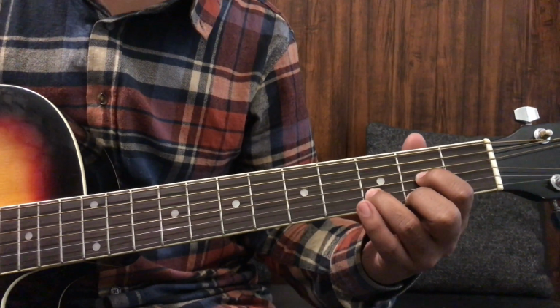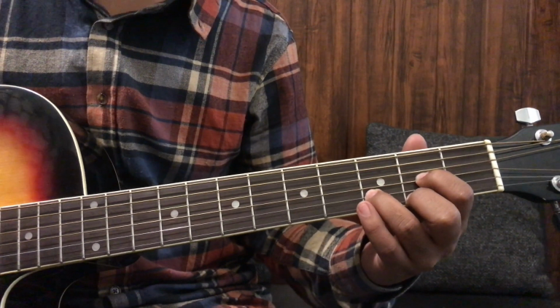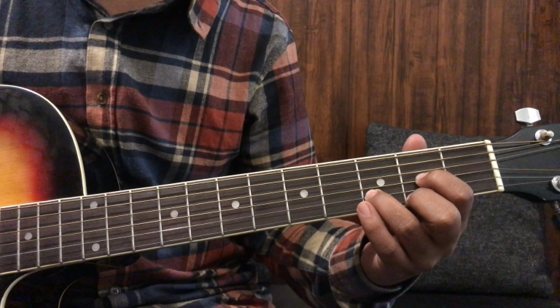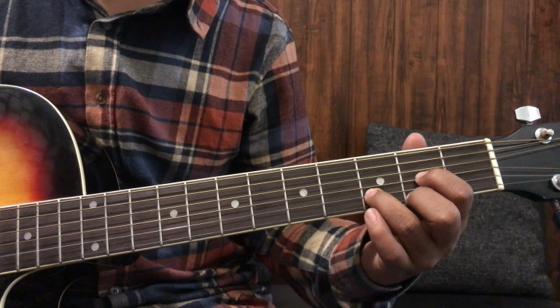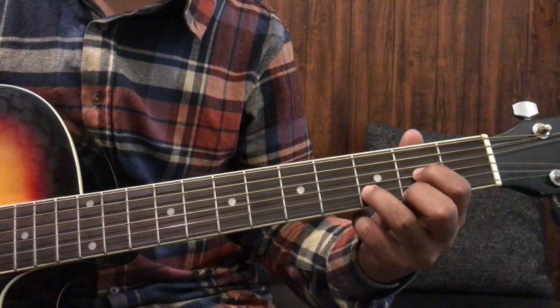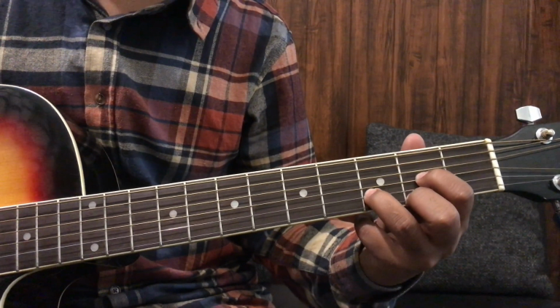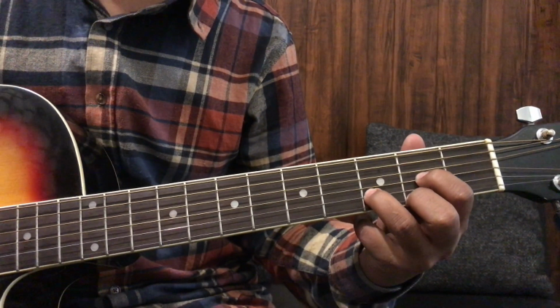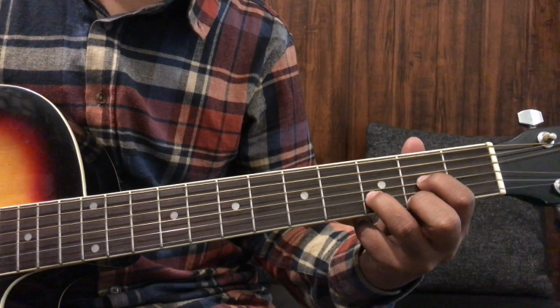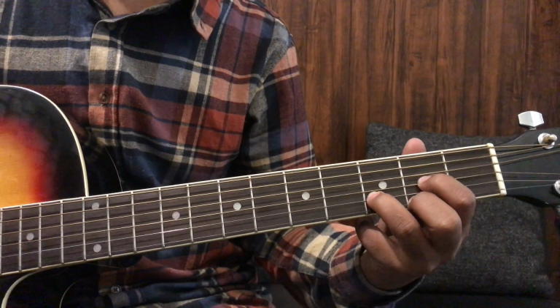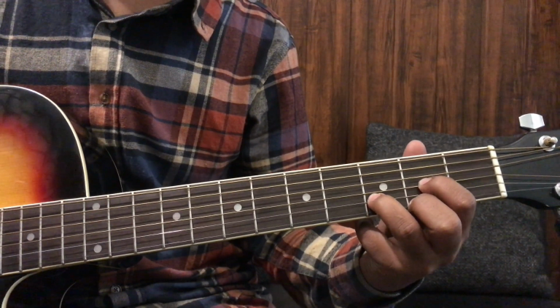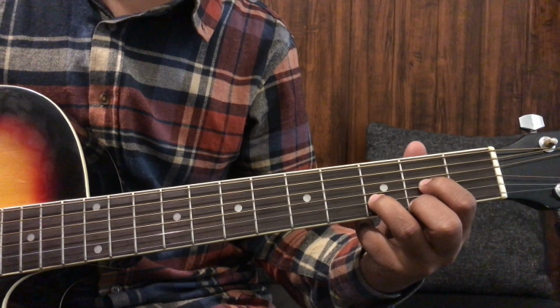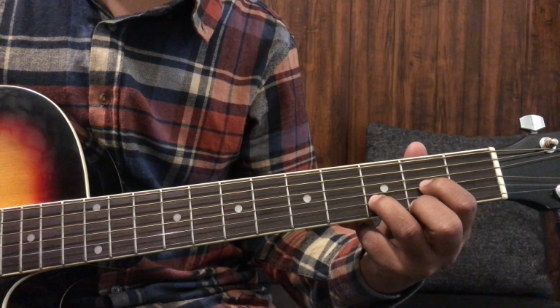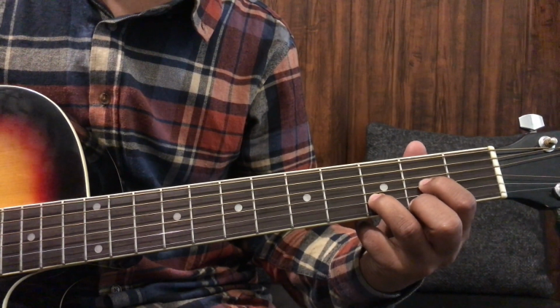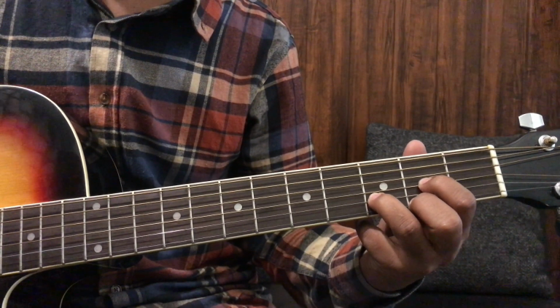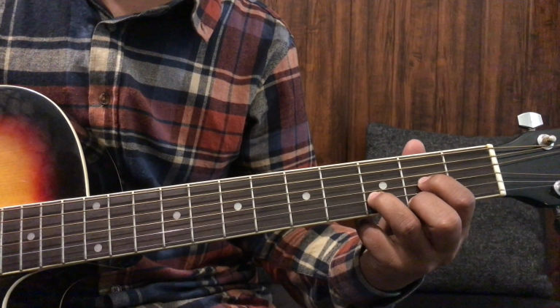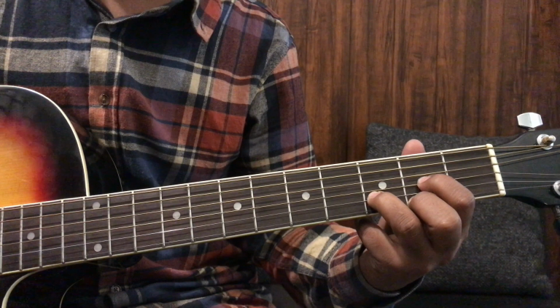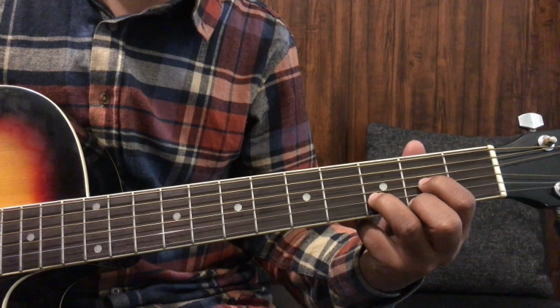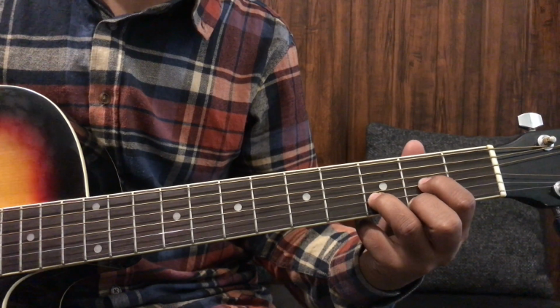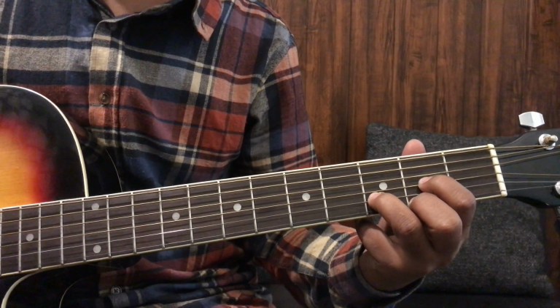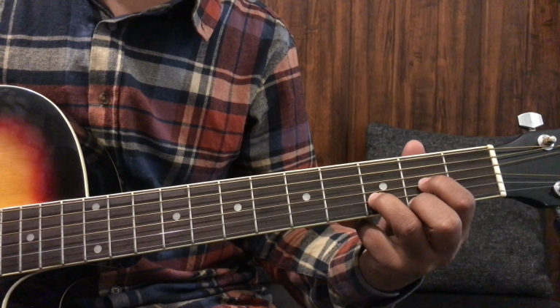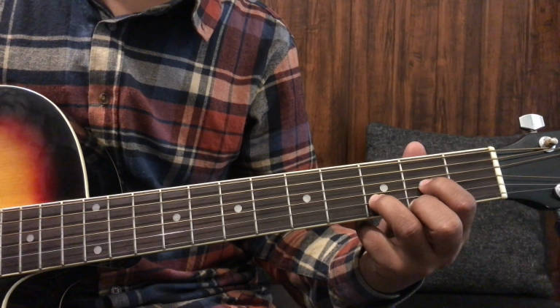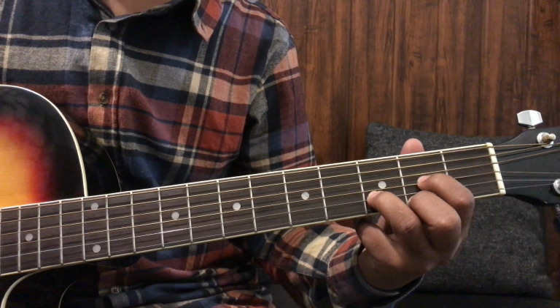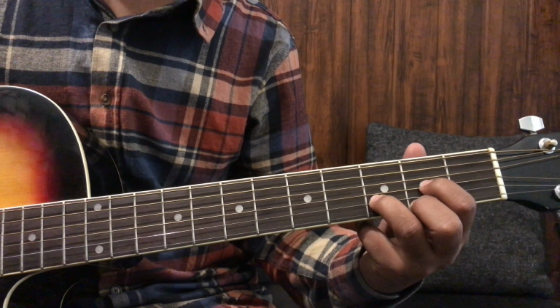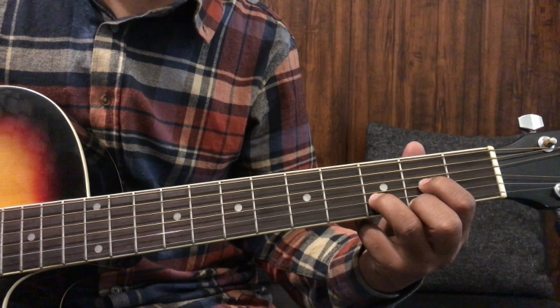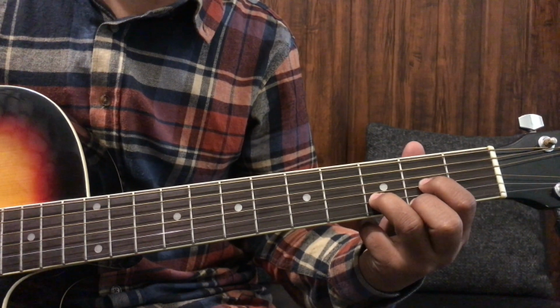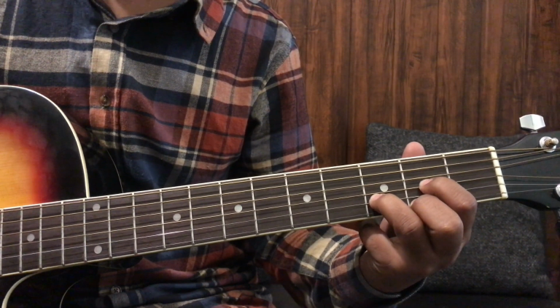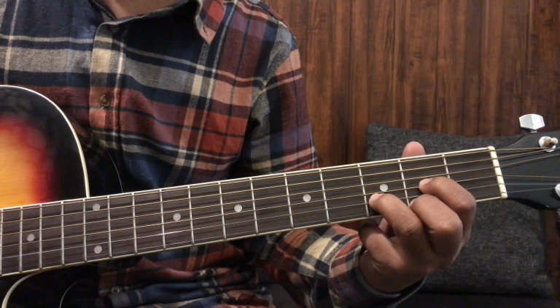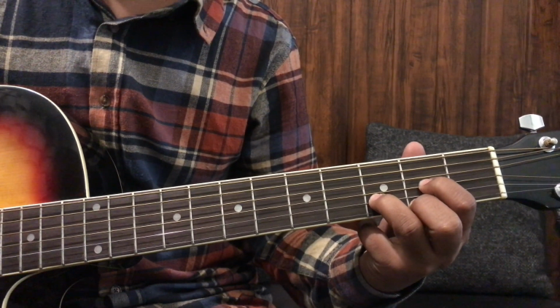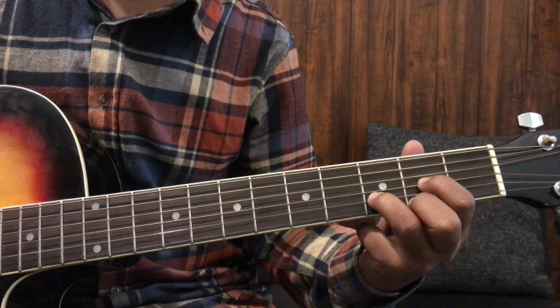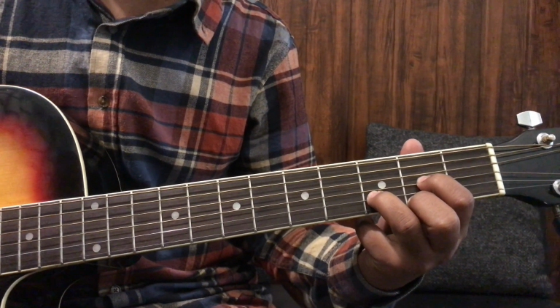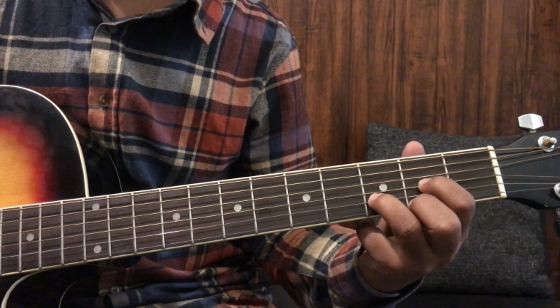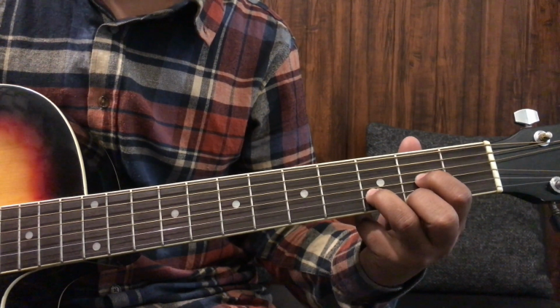Now we will press on the third fret — one, two — something like that. Then, just as we gave four downstrokes for the first chord, we will also give four downstrokes here. This chord's name is D major.